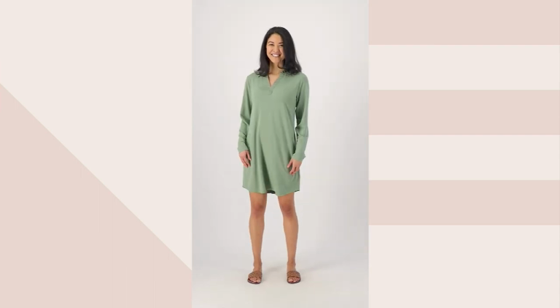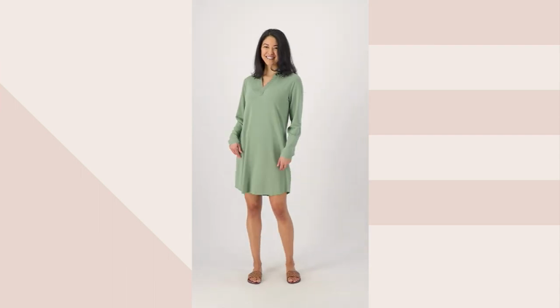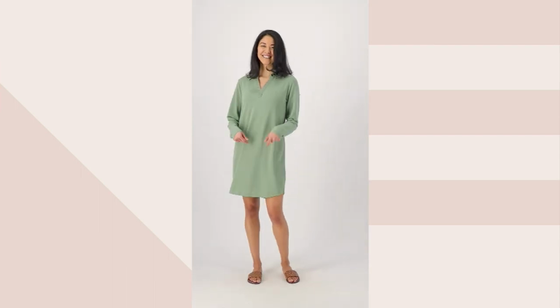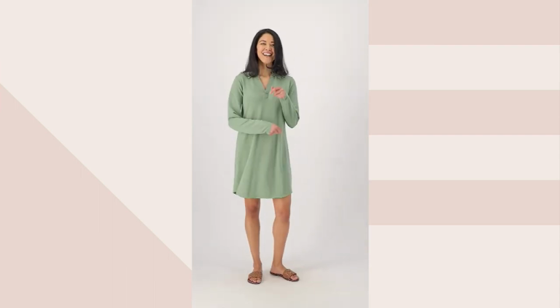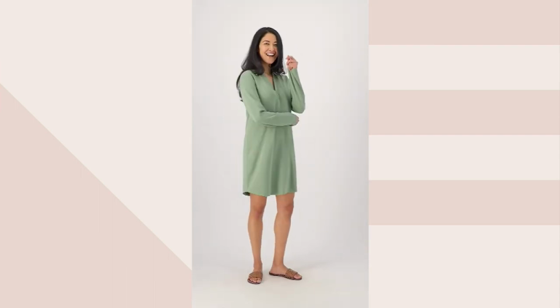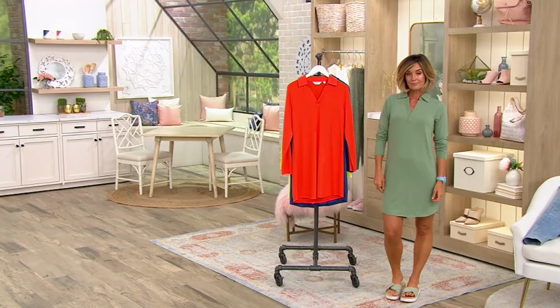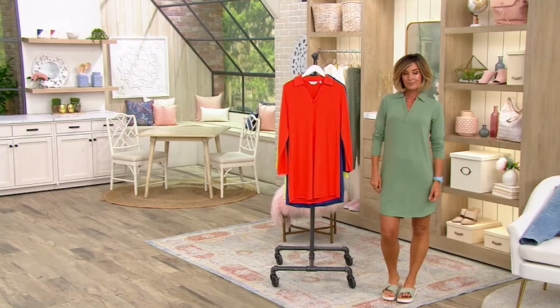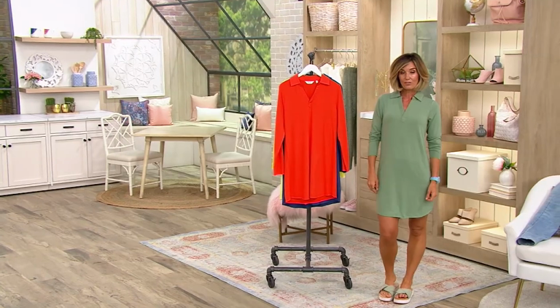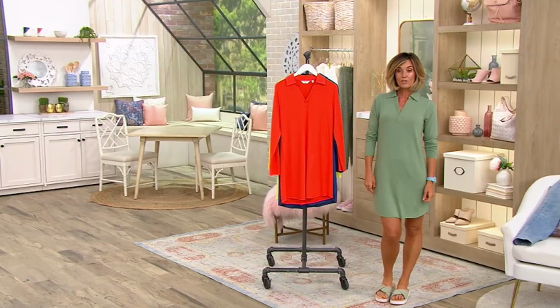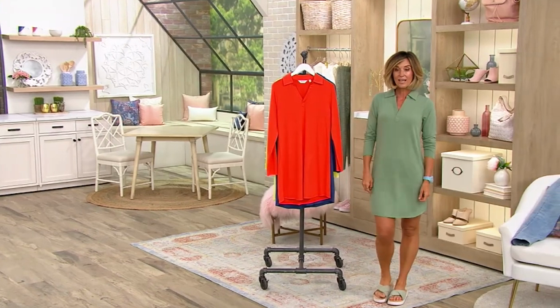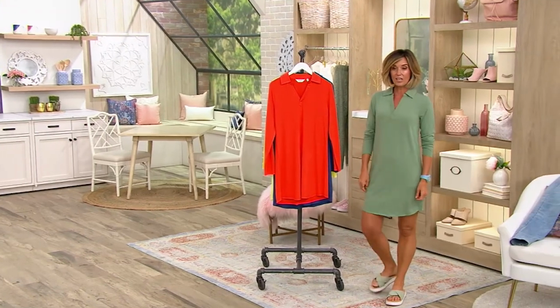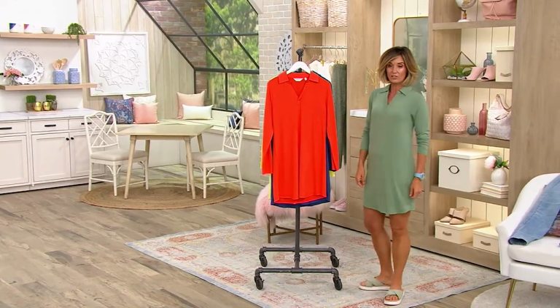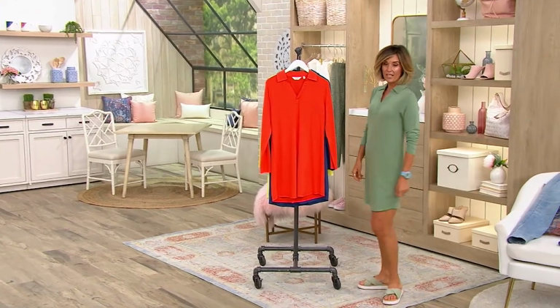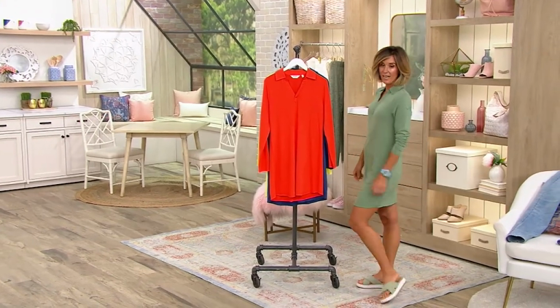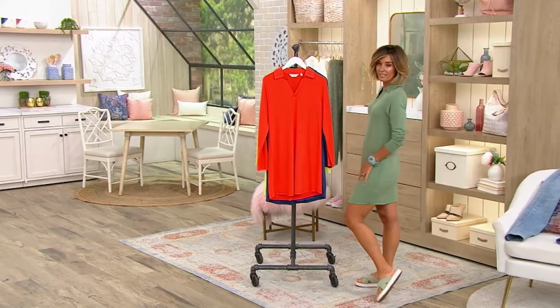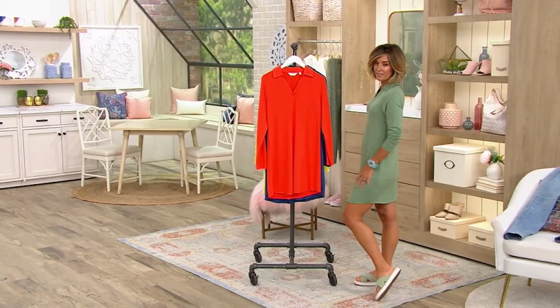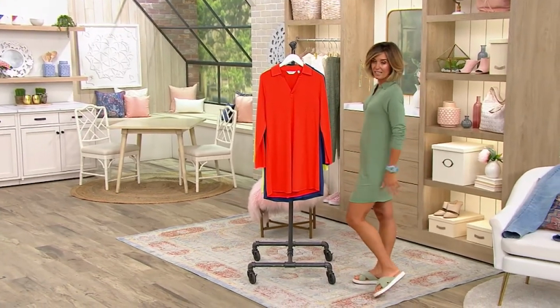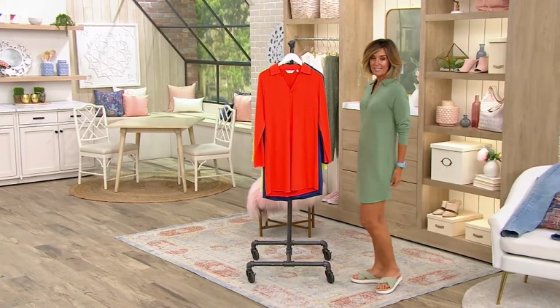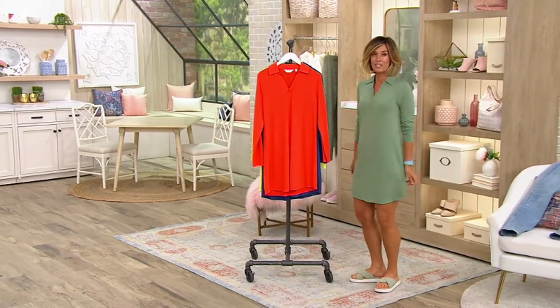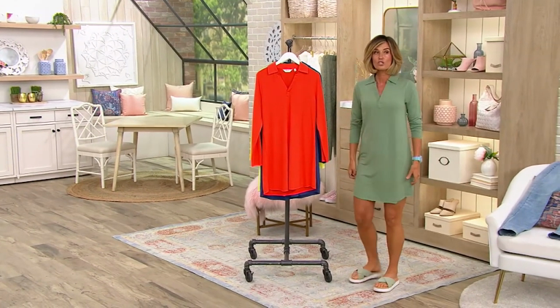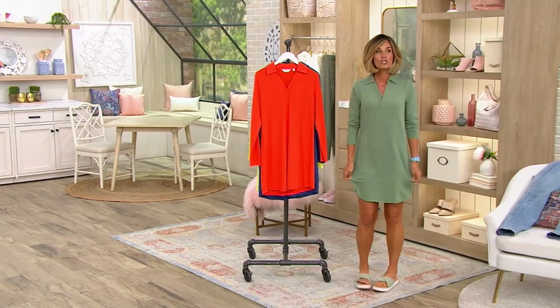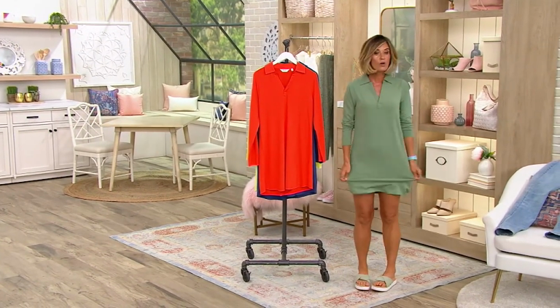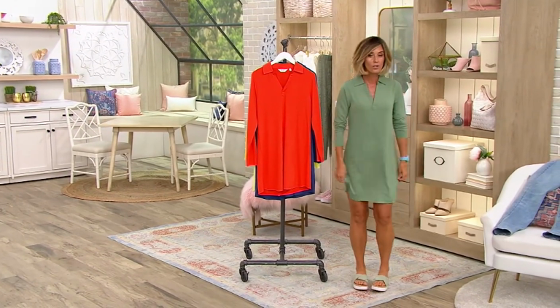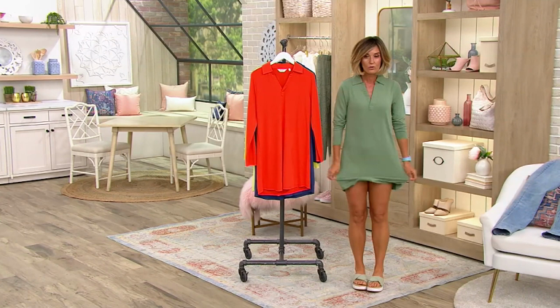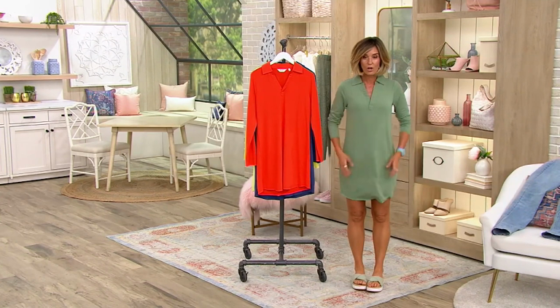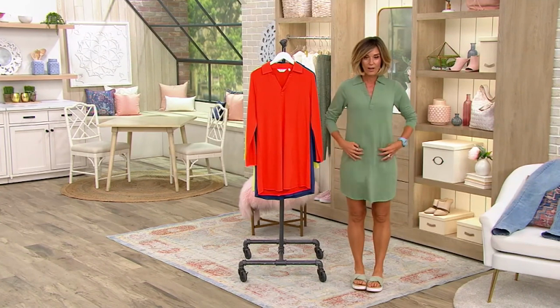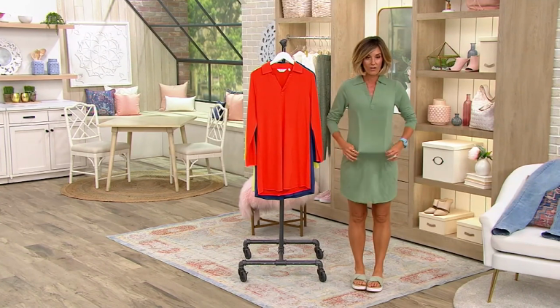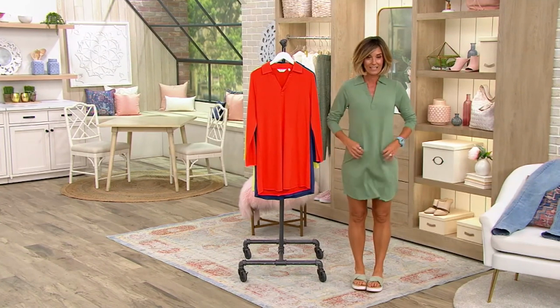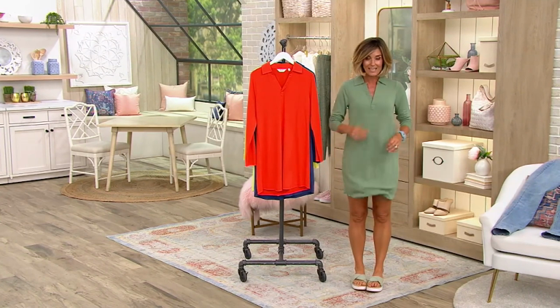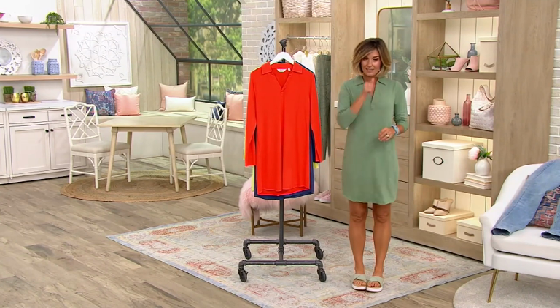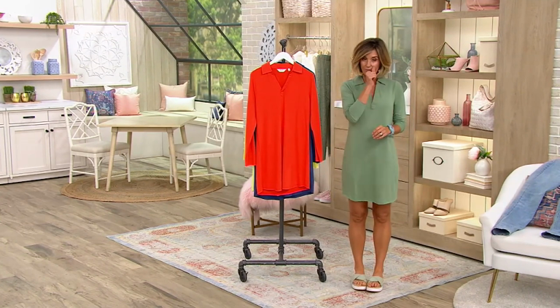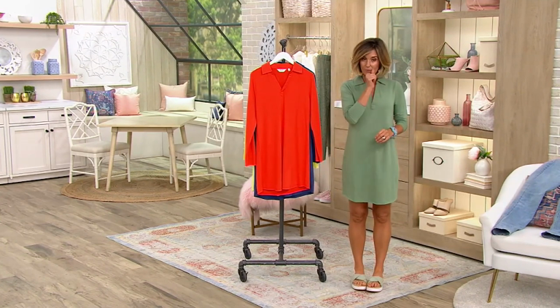Clearance price at $39.97. It is so cute, so airy, nice and comfortable.